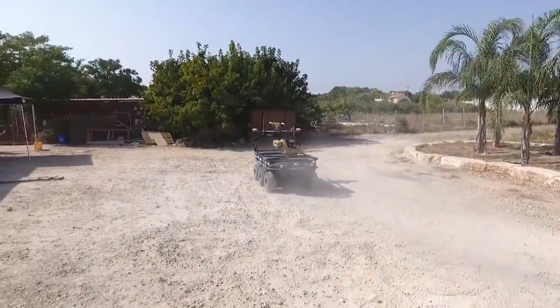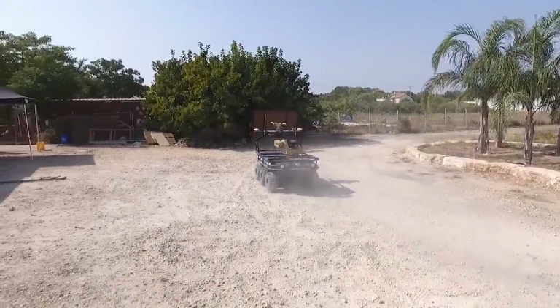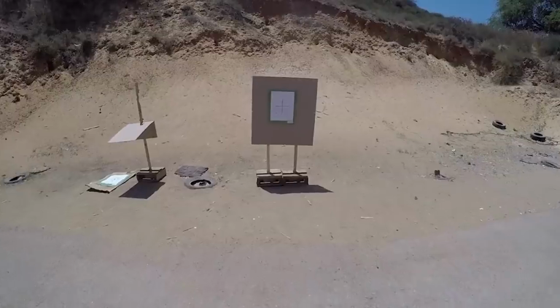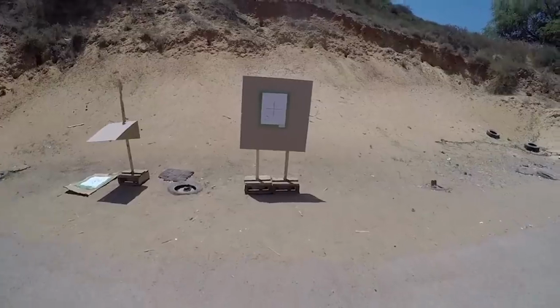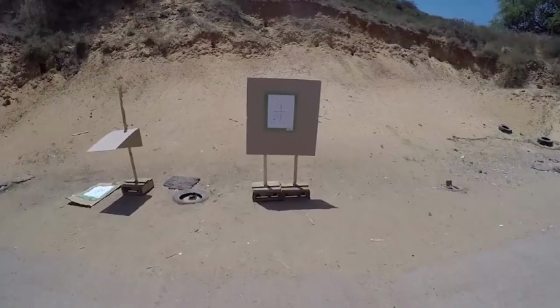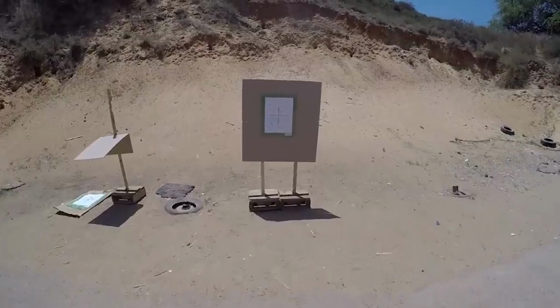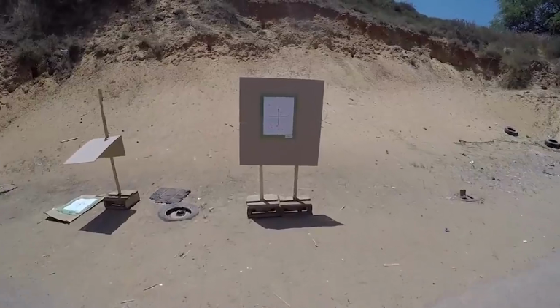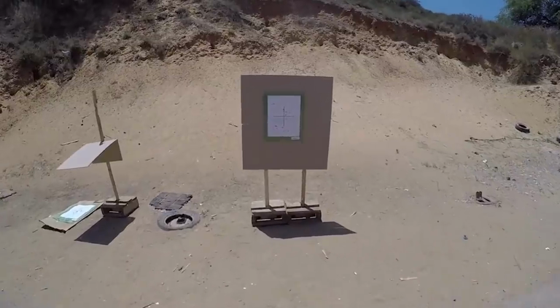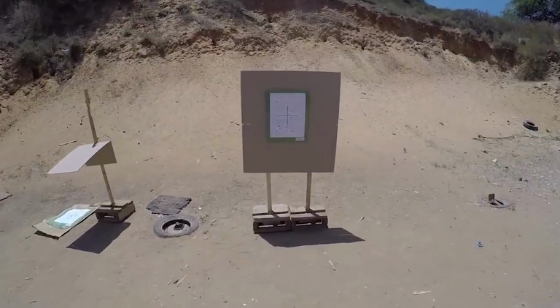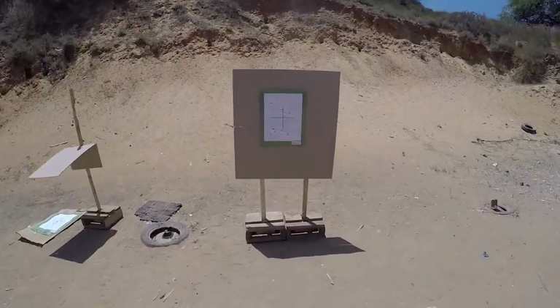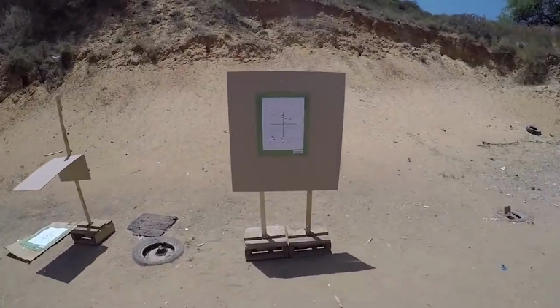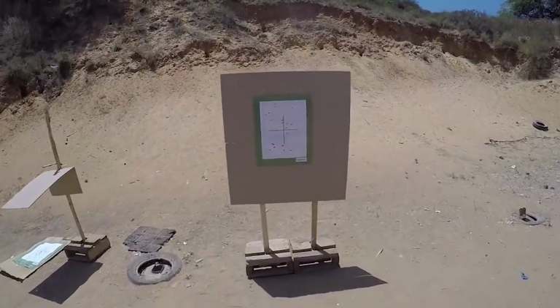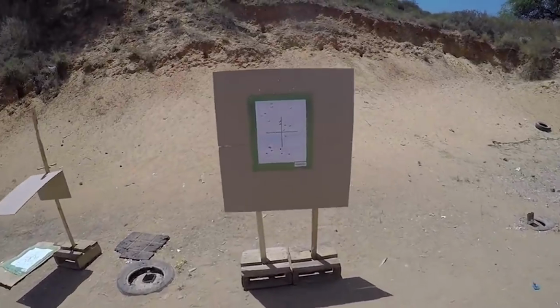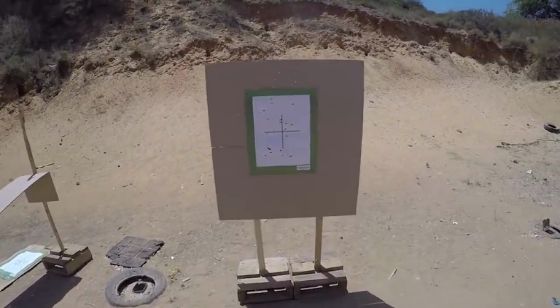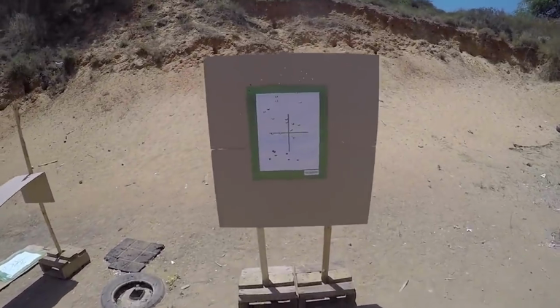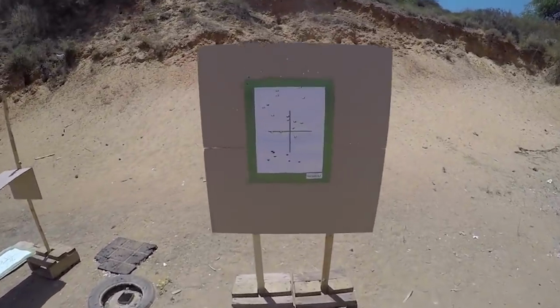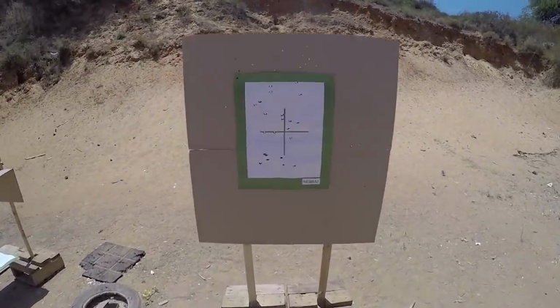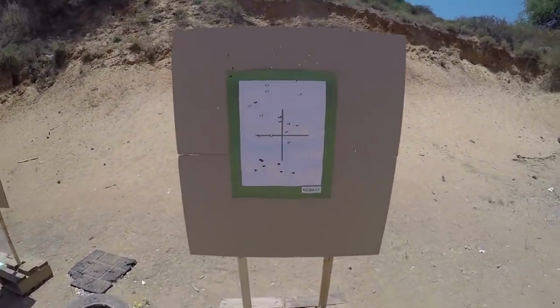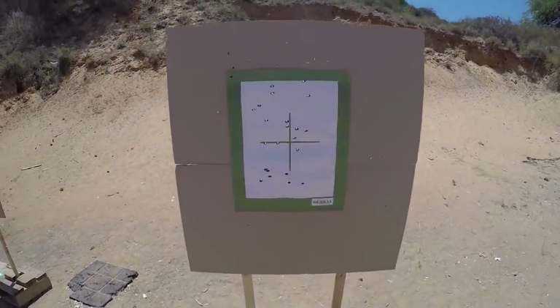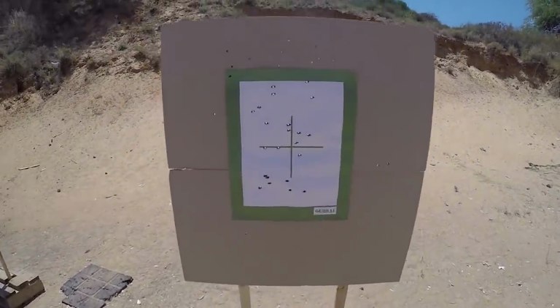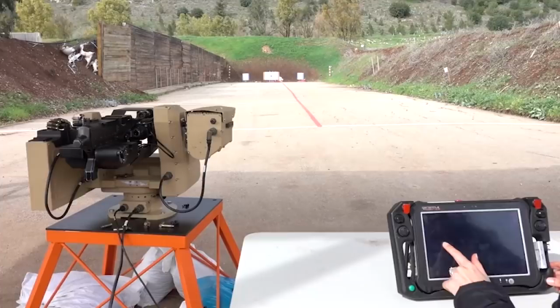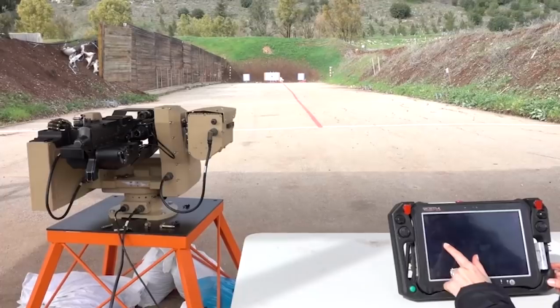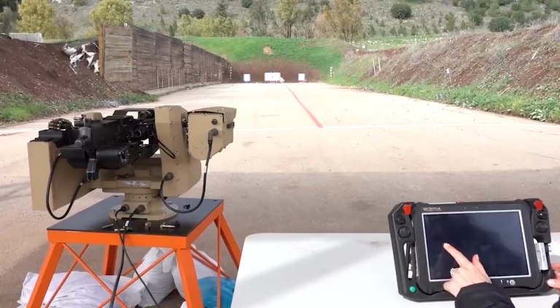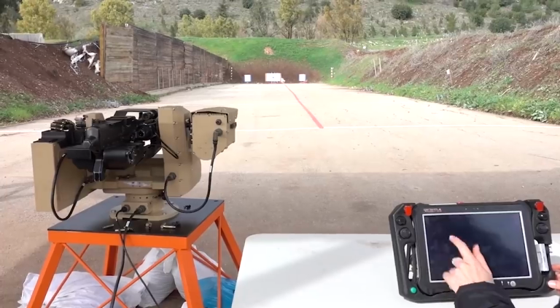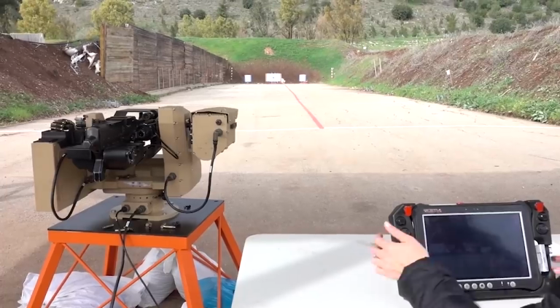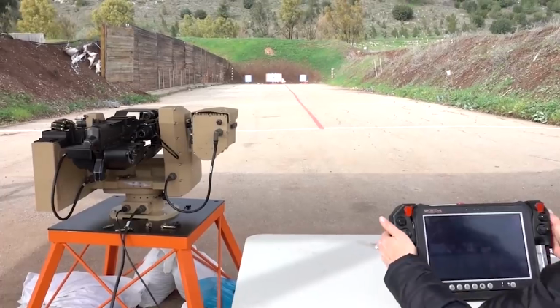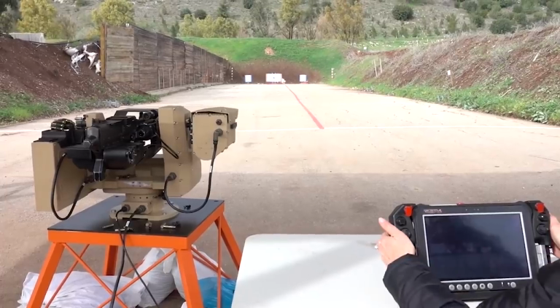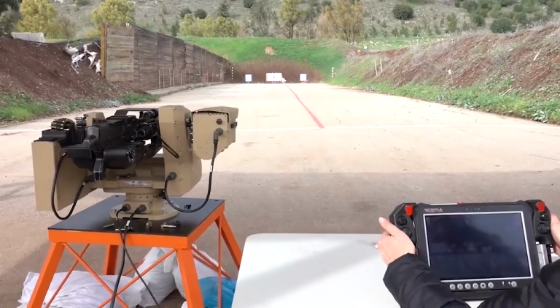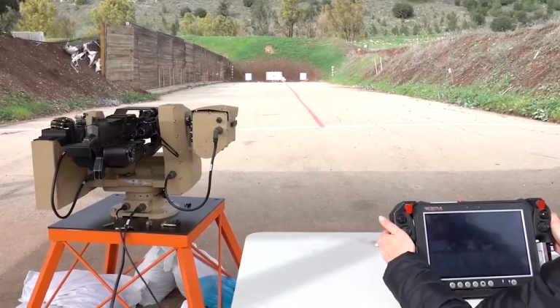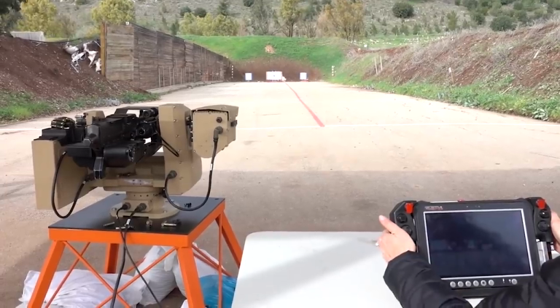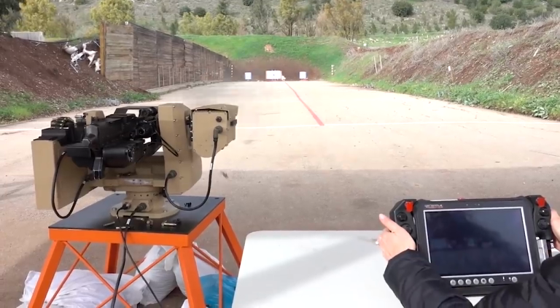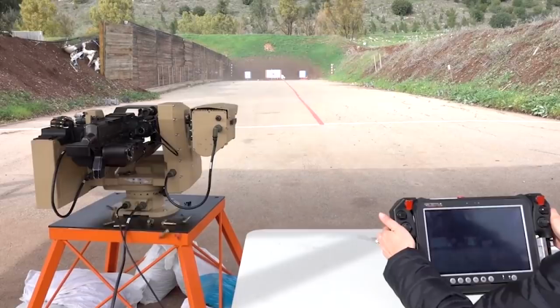Thanks to this, the soft kill mode makes it possible to neutralize even the most protected drones.